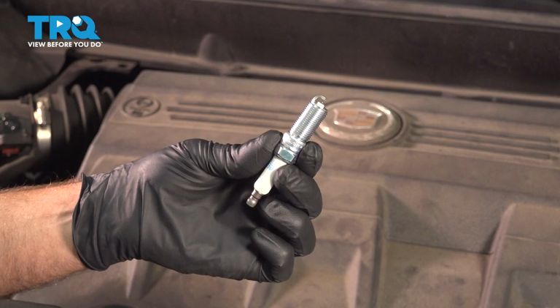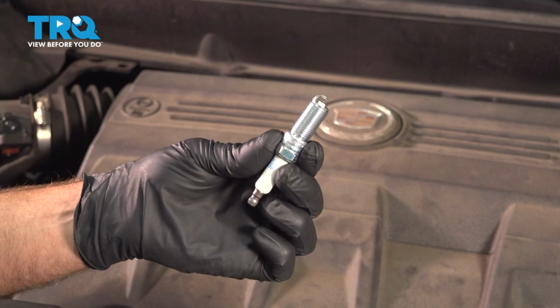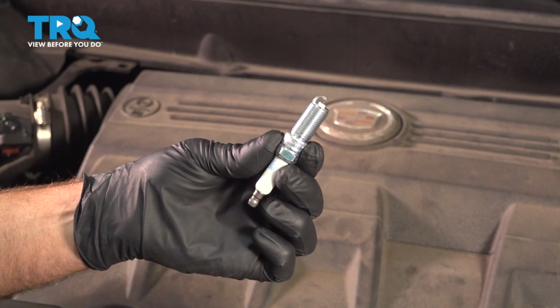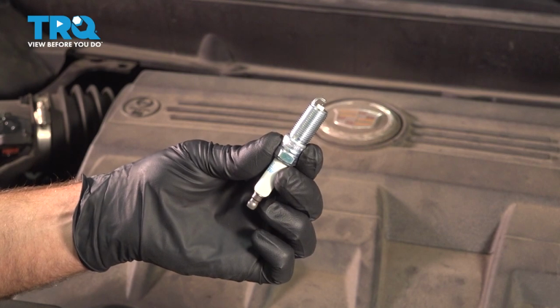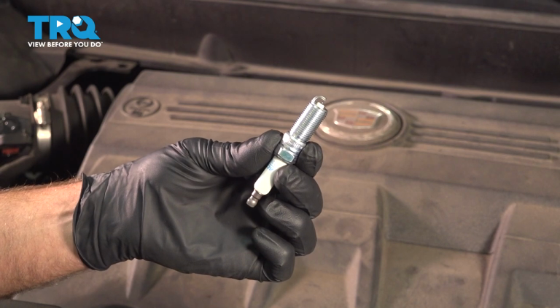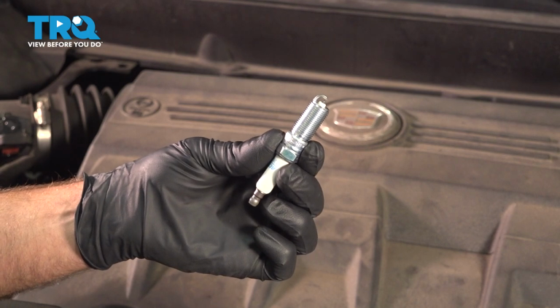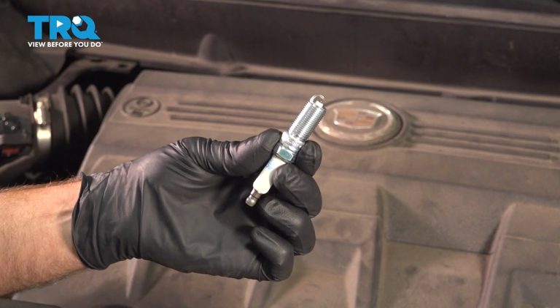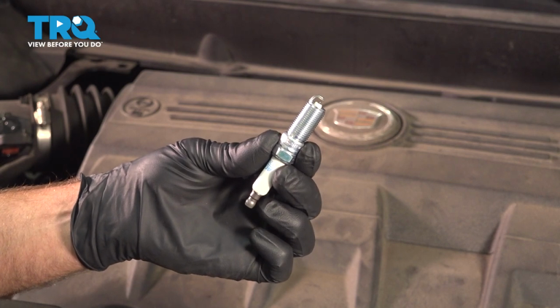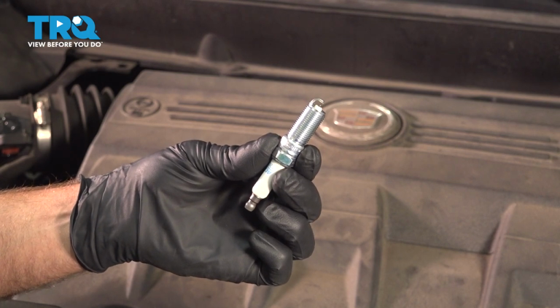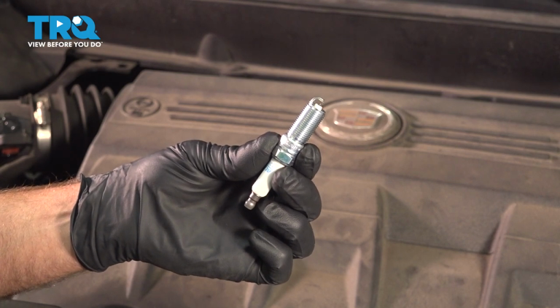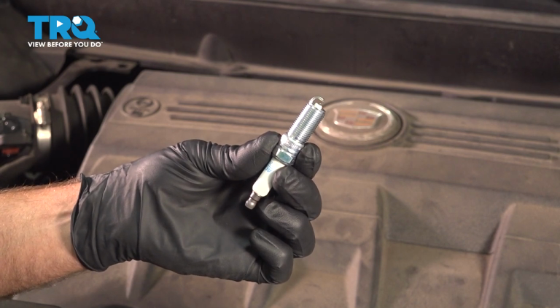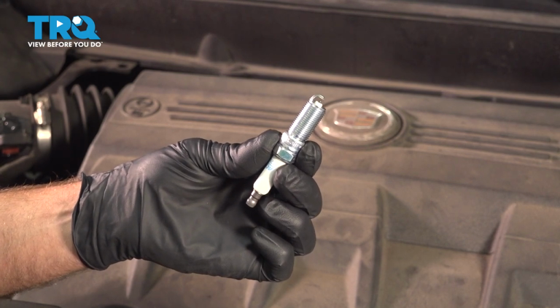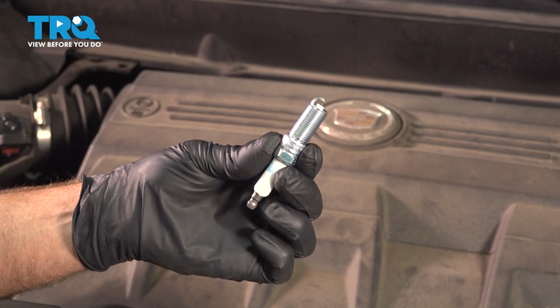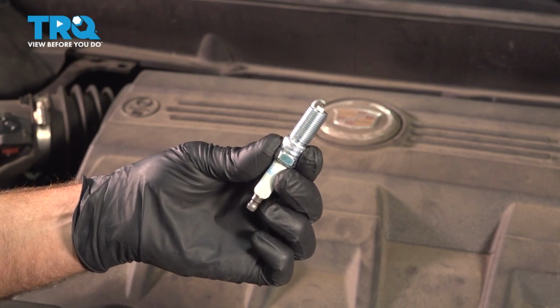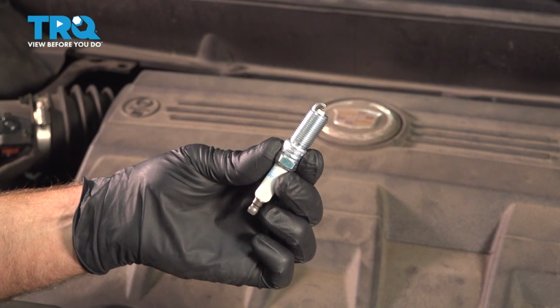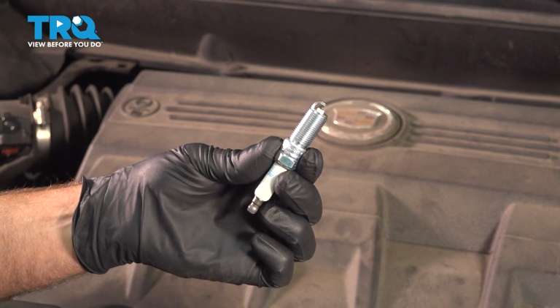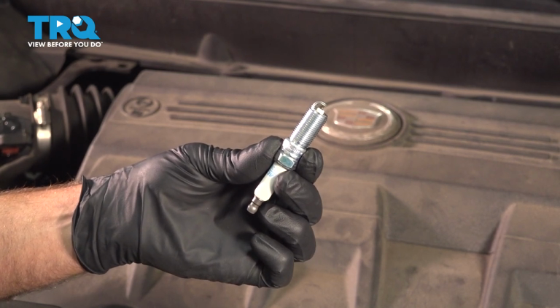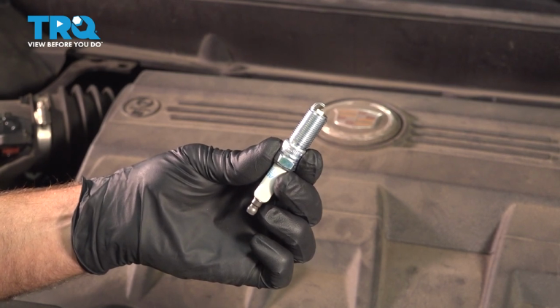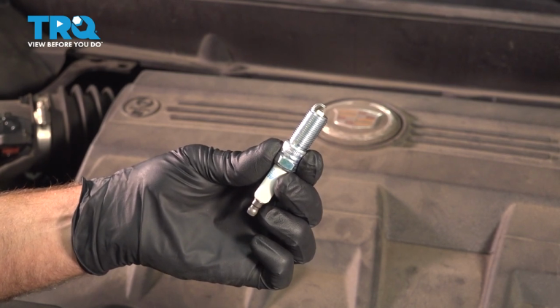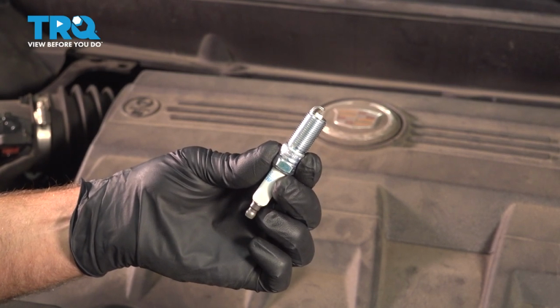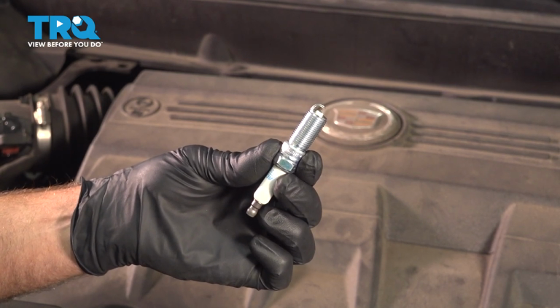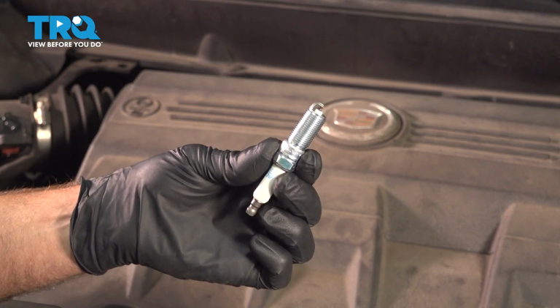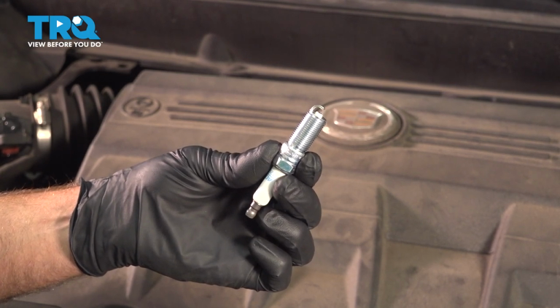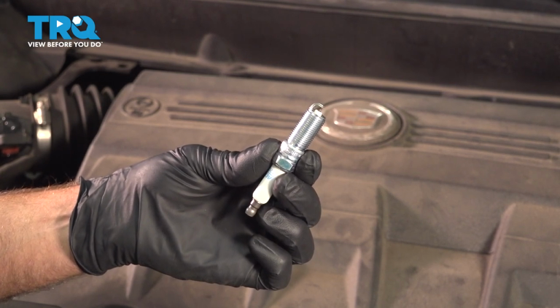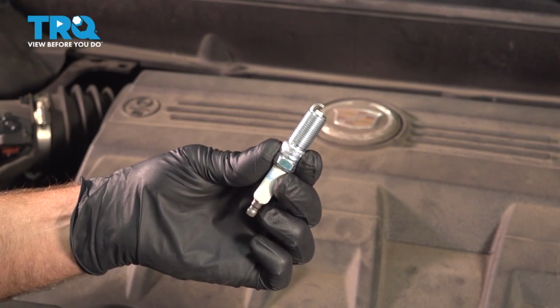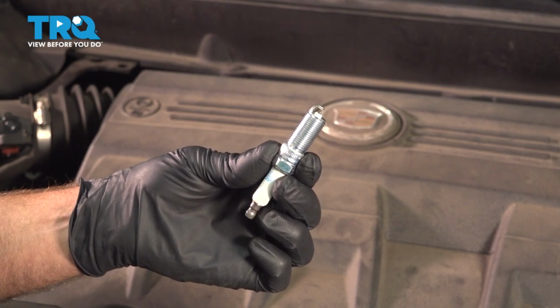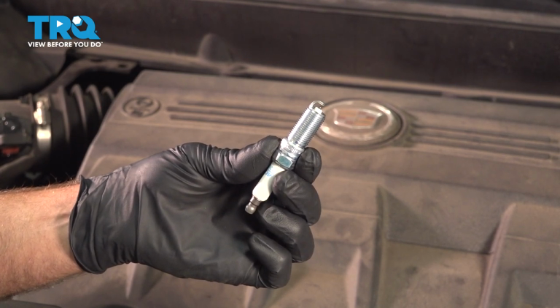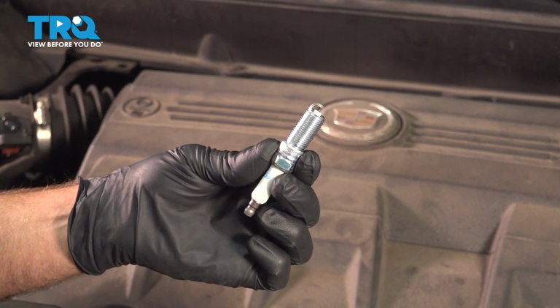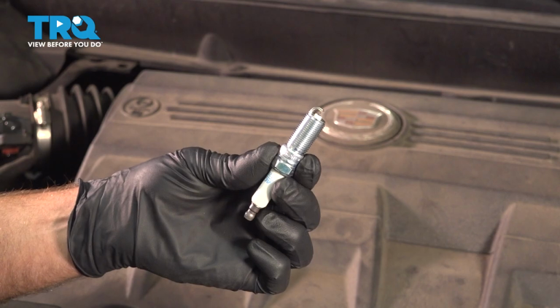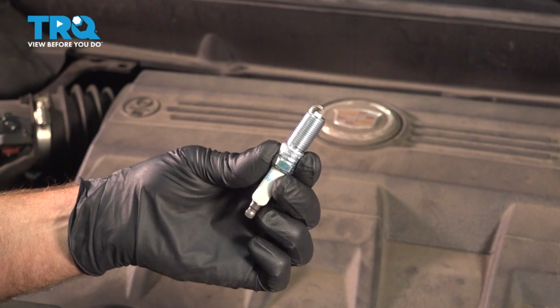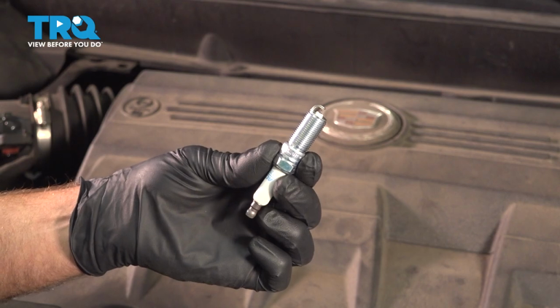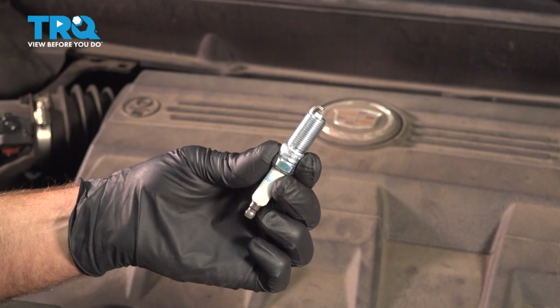In this video, I'm gonna show you how to replace the spark plugs on this Cadillac SRX. Let's get into it.